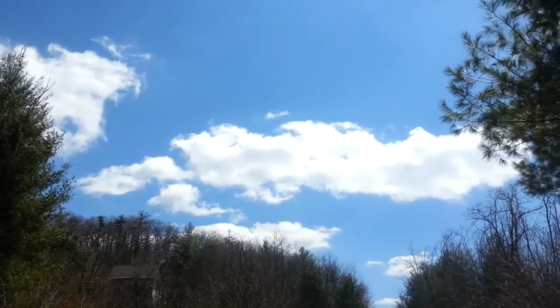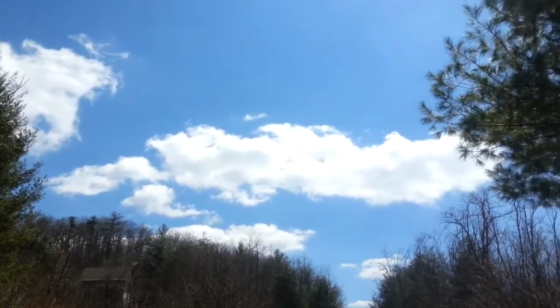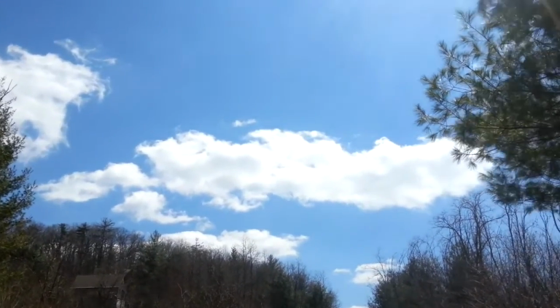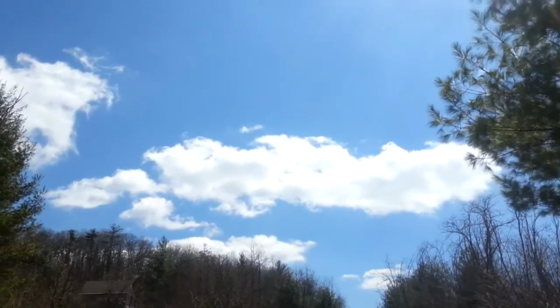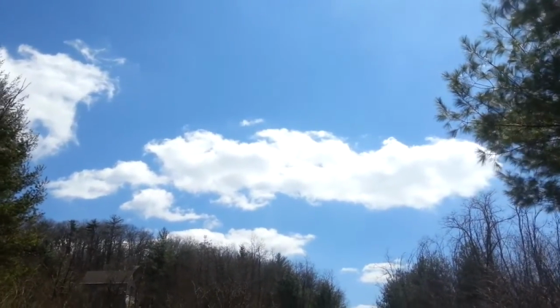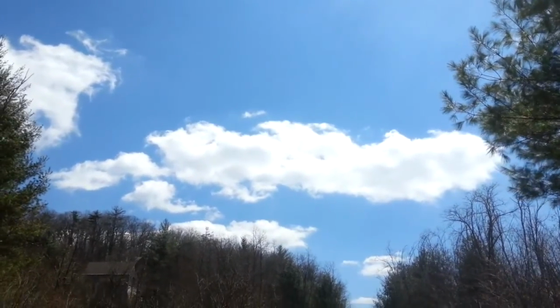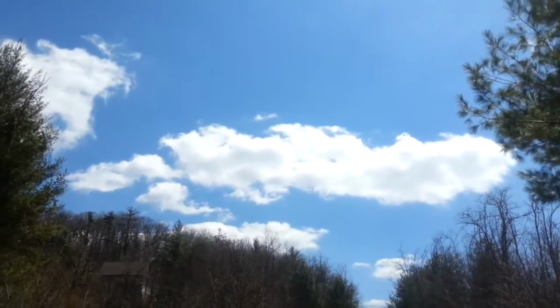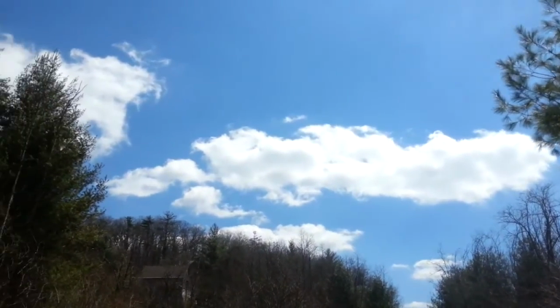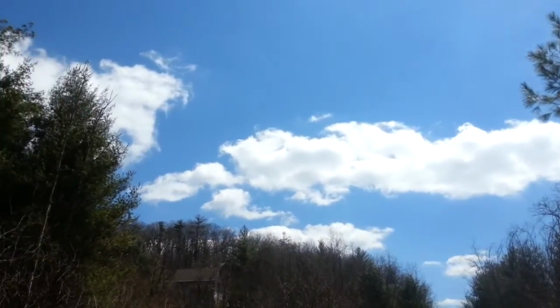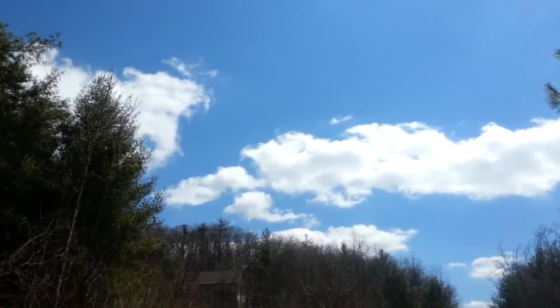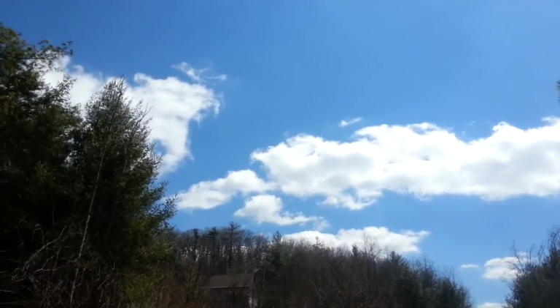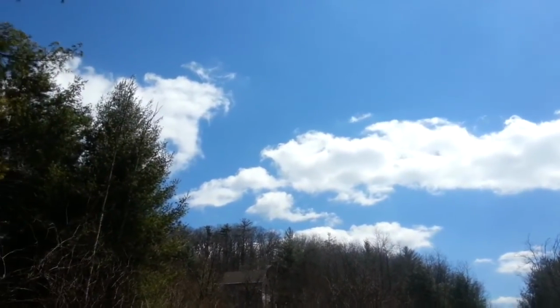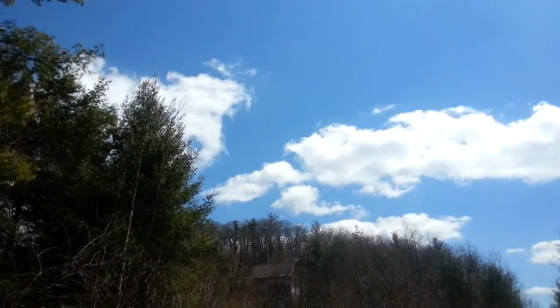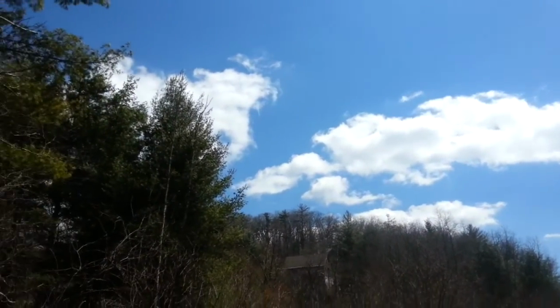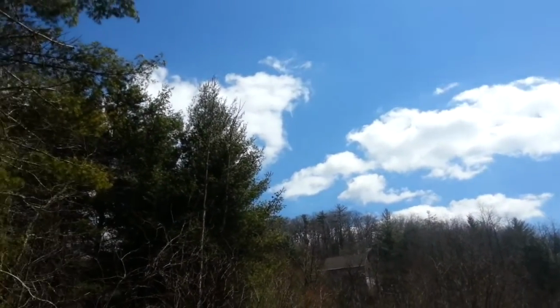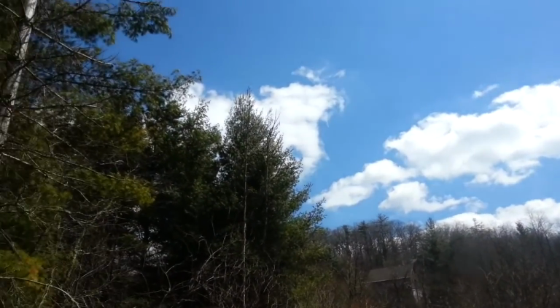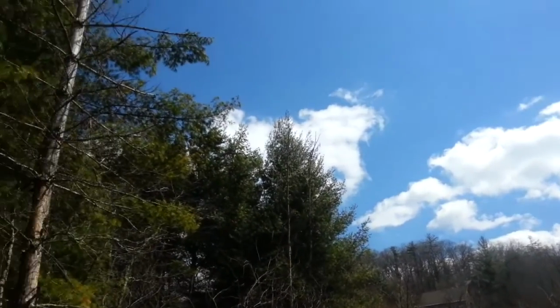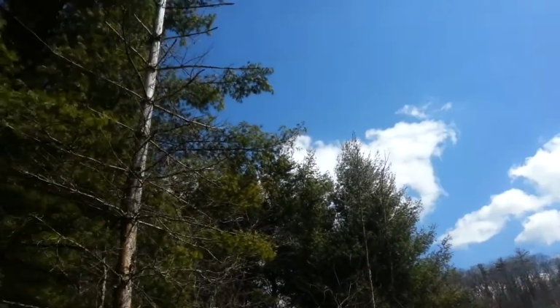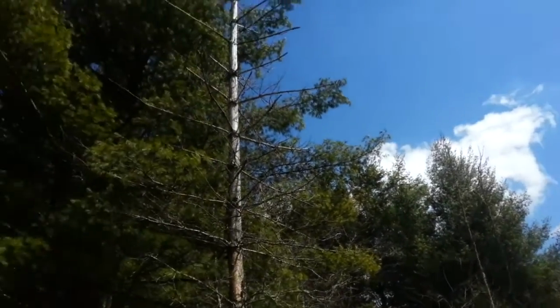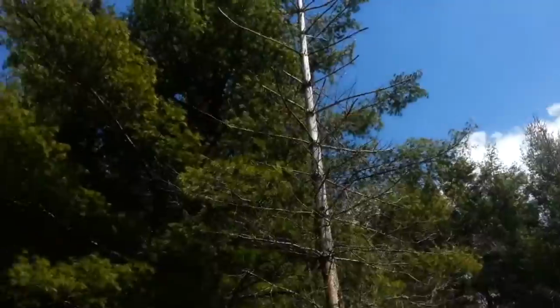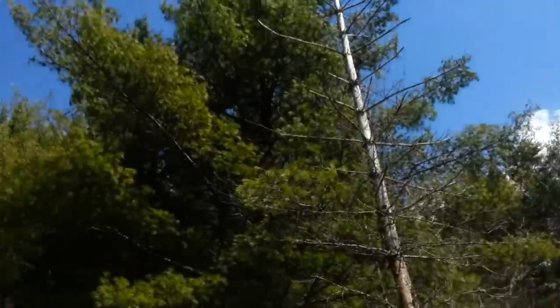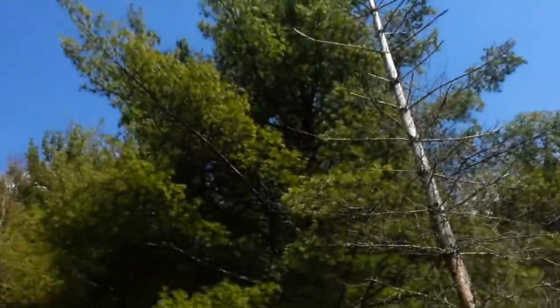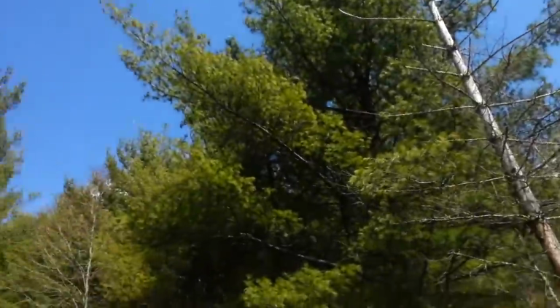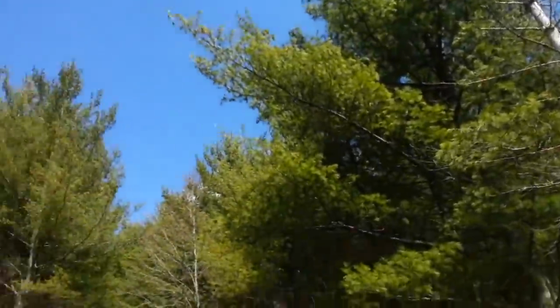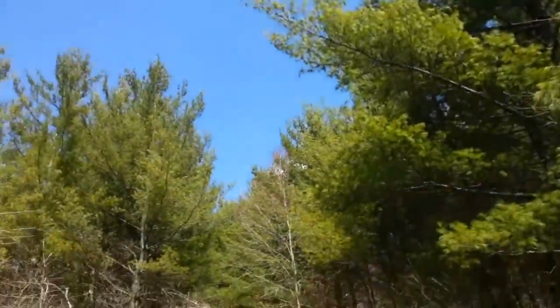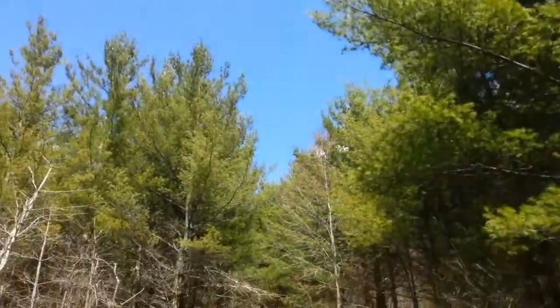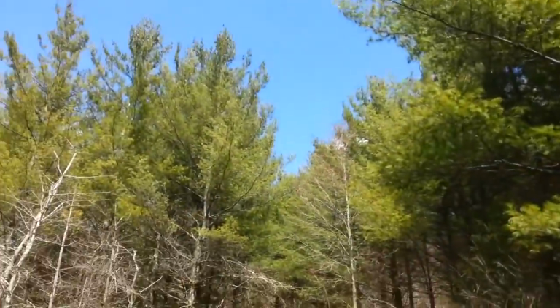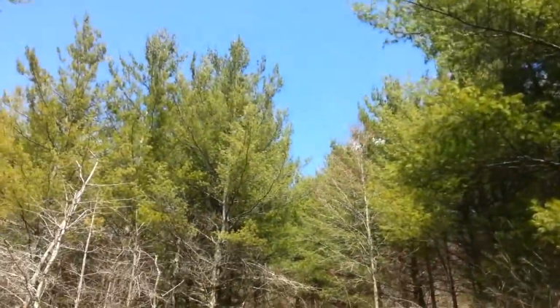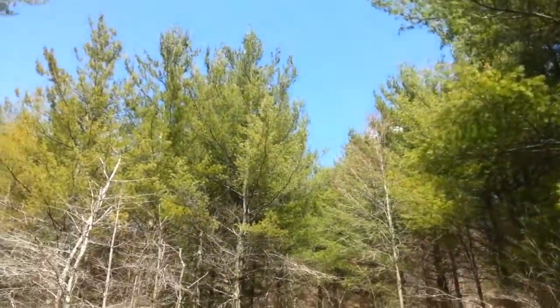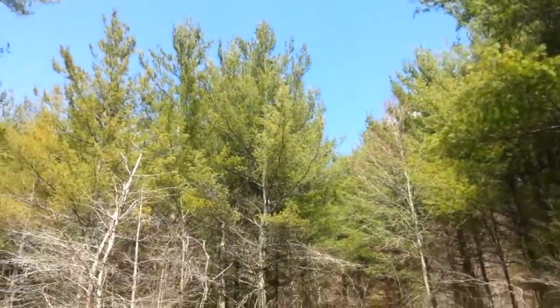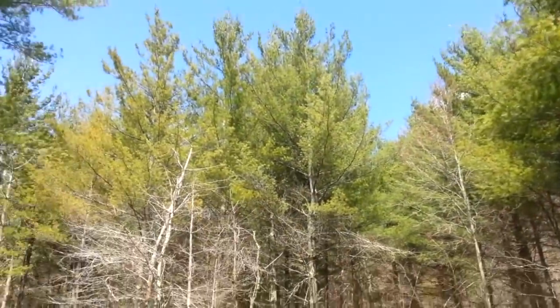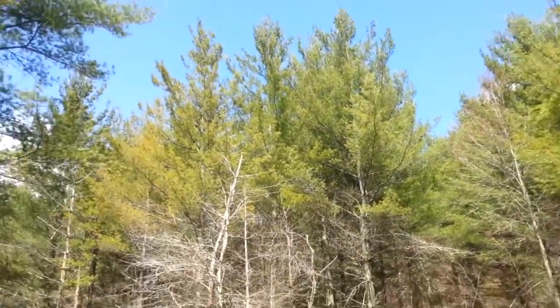It's so beautiful today, oh my goodness, and look at the beautiful pine forest.